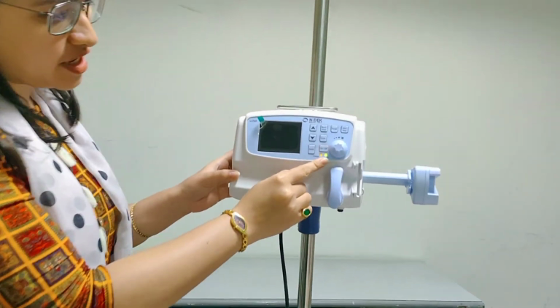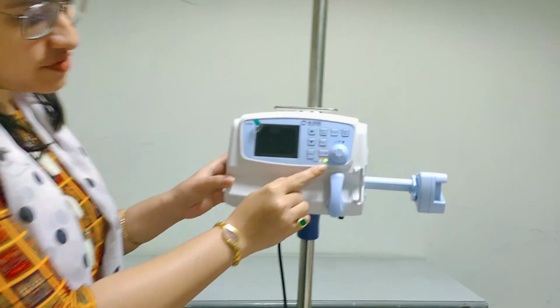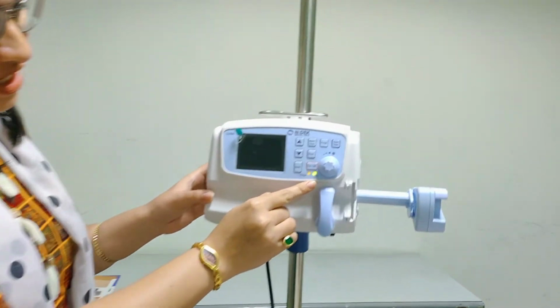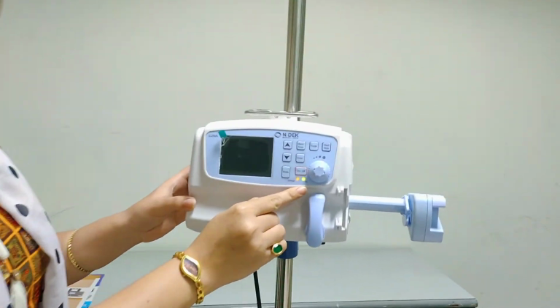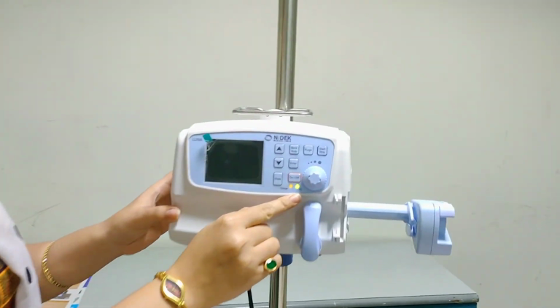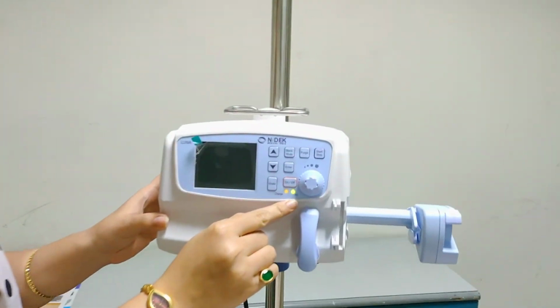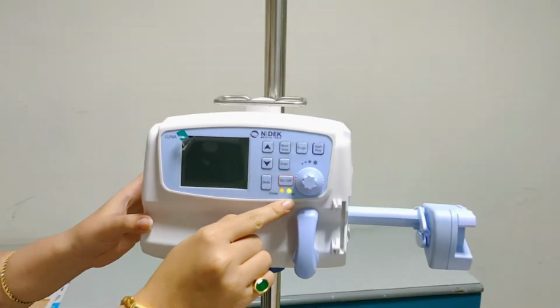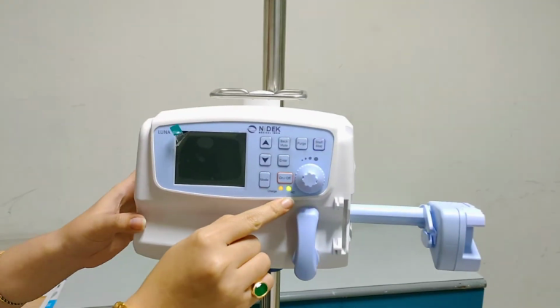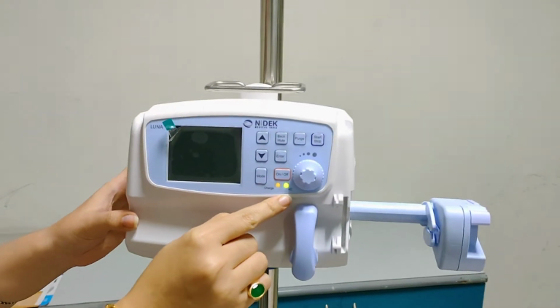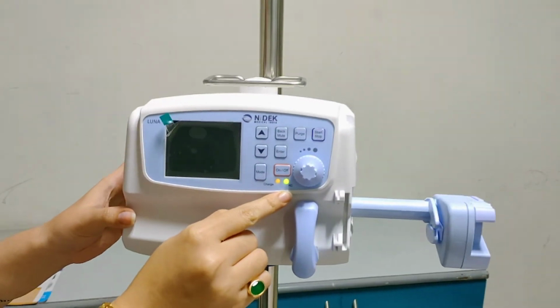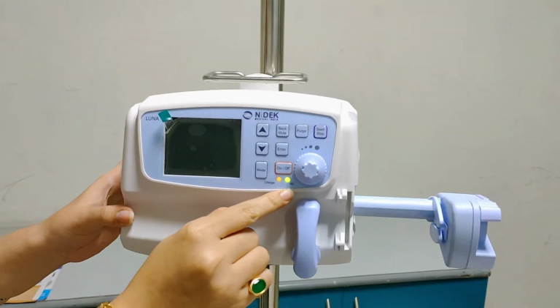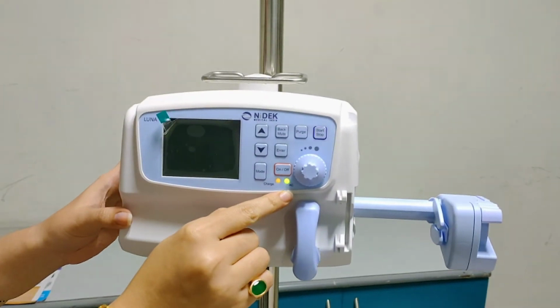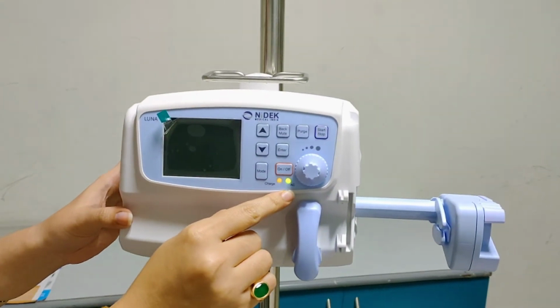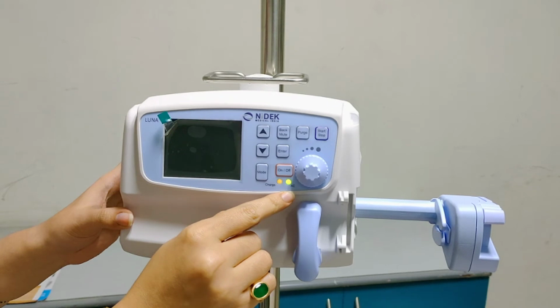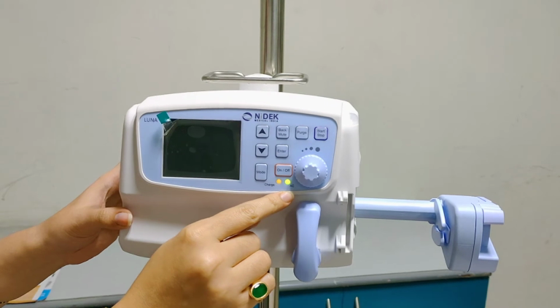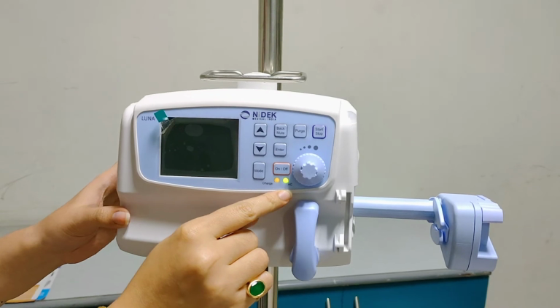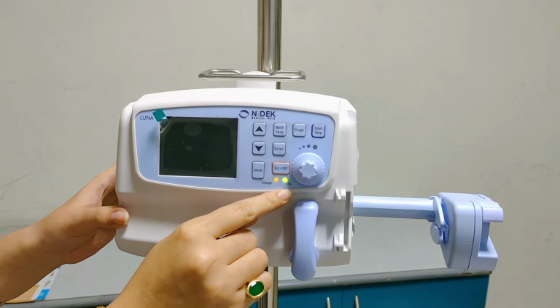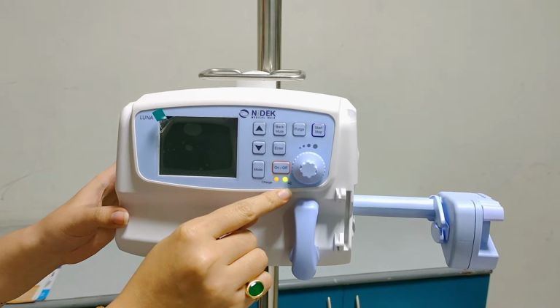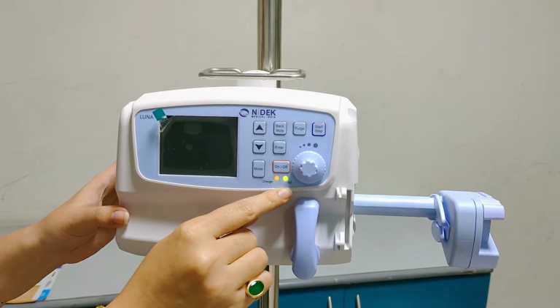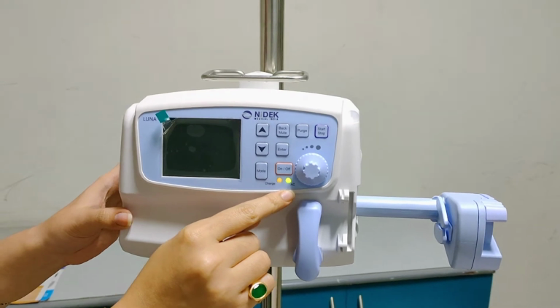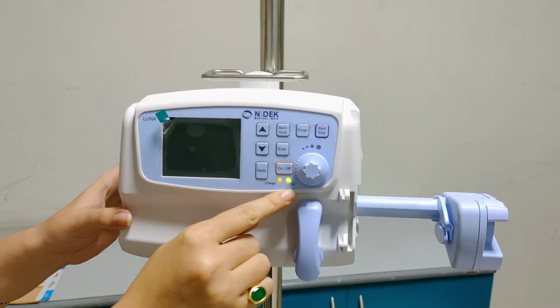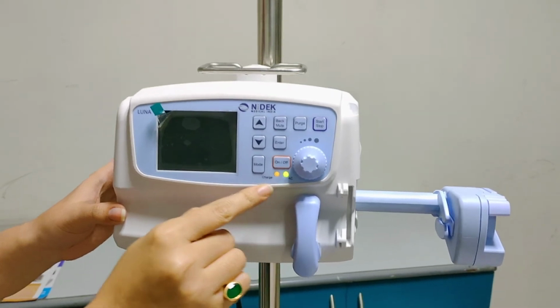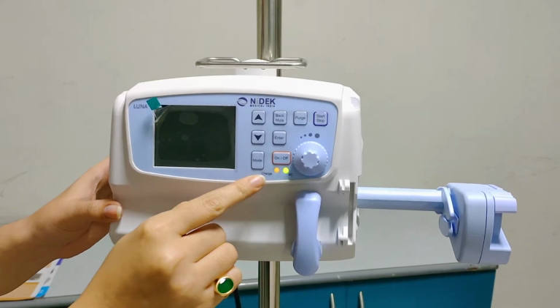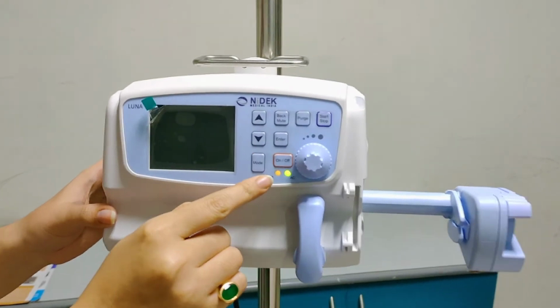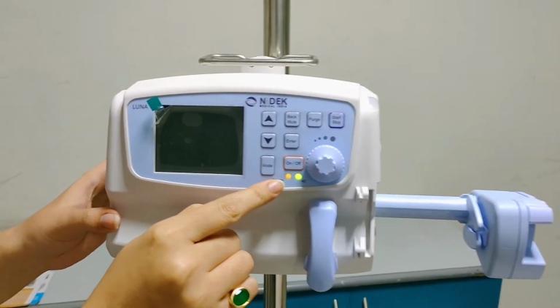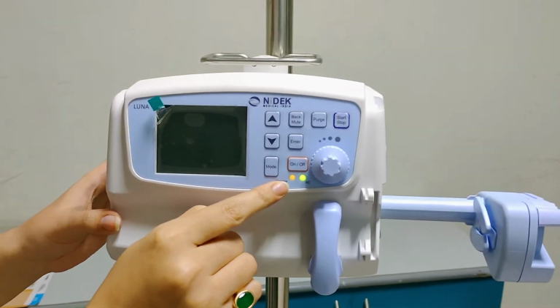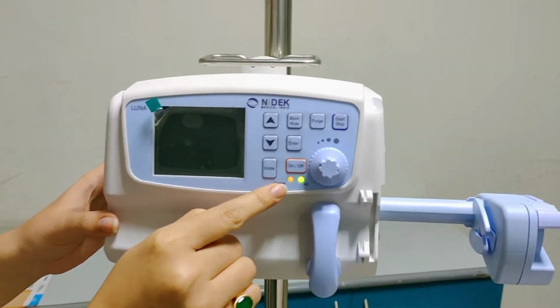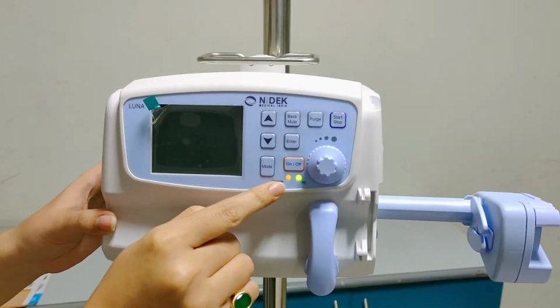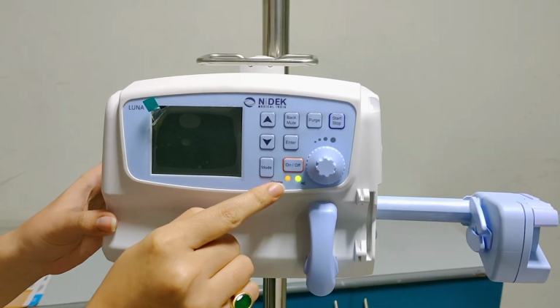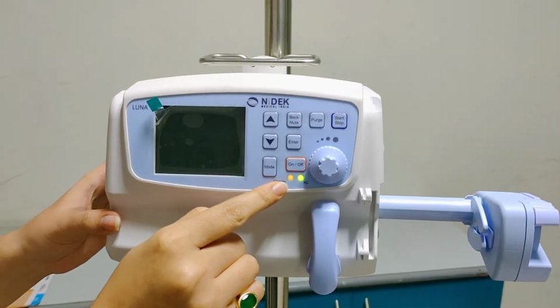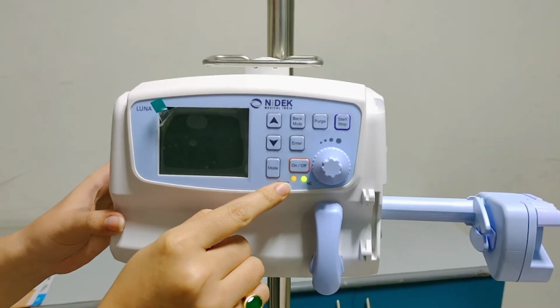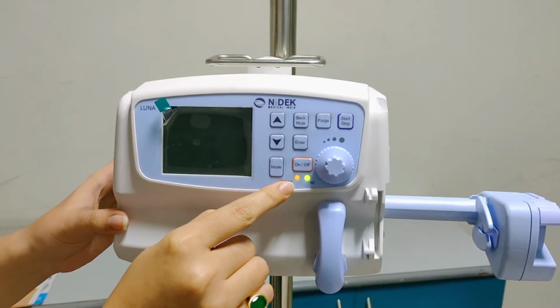There are two indicators here. We have the AC indicator, which is a green light, and this is the orange light.